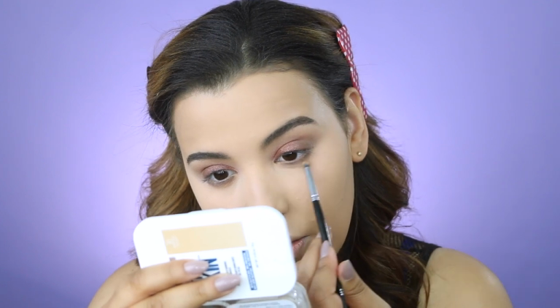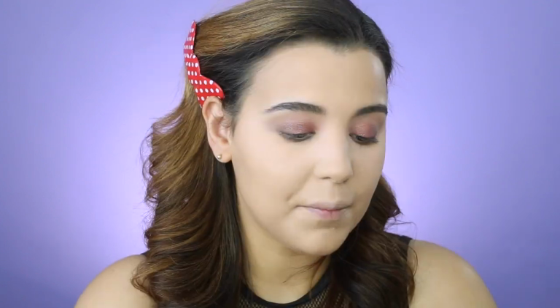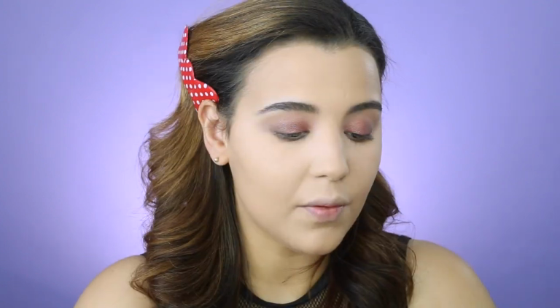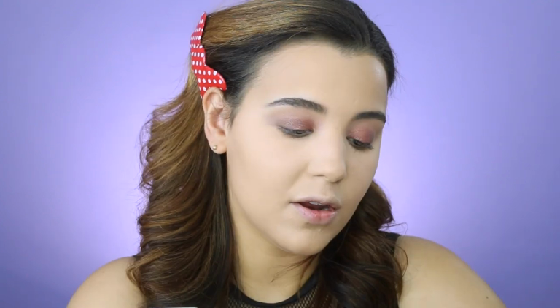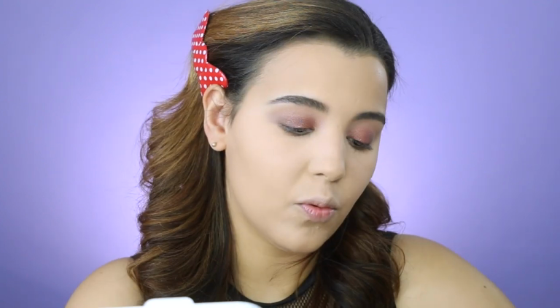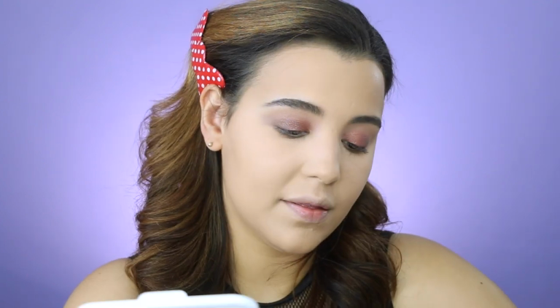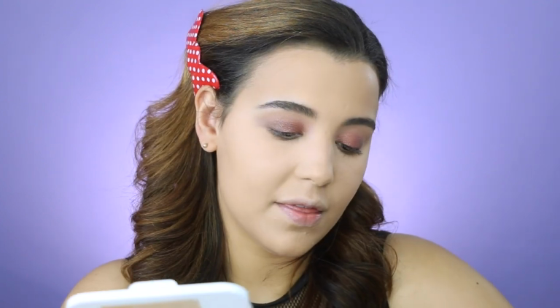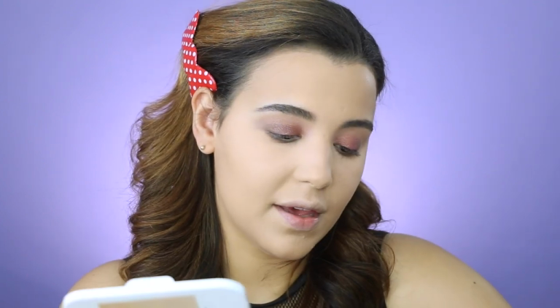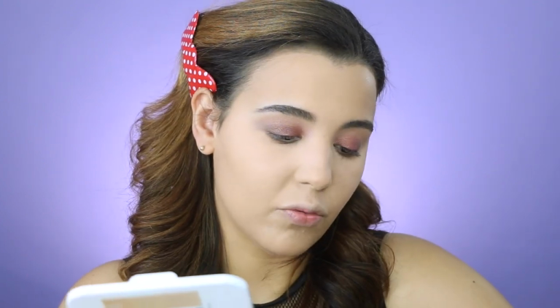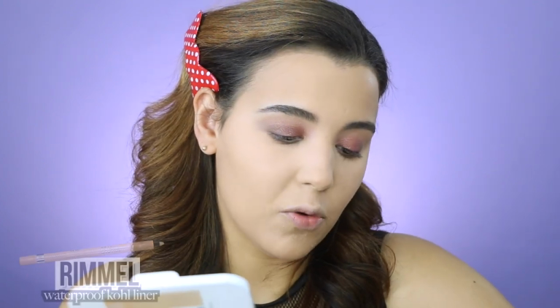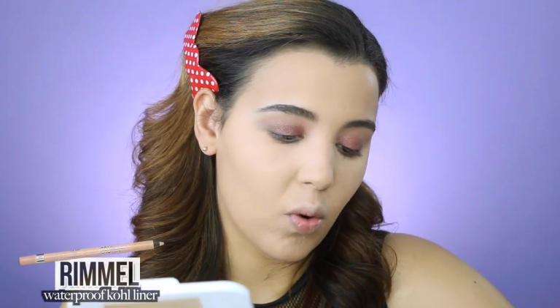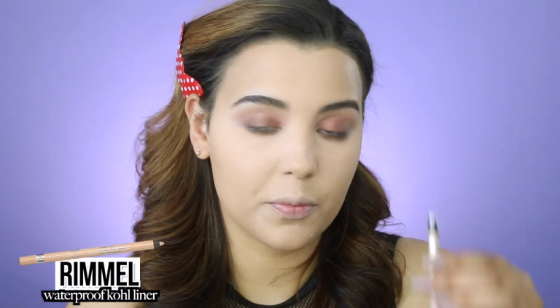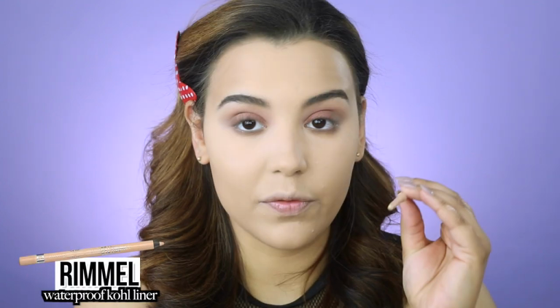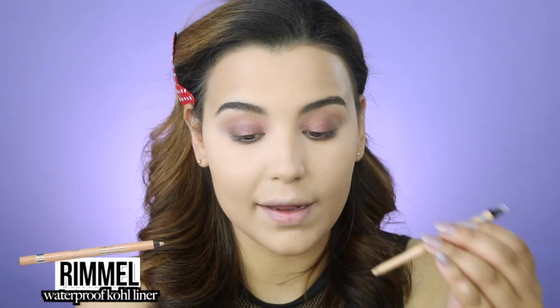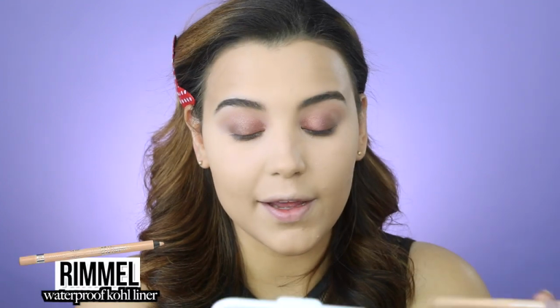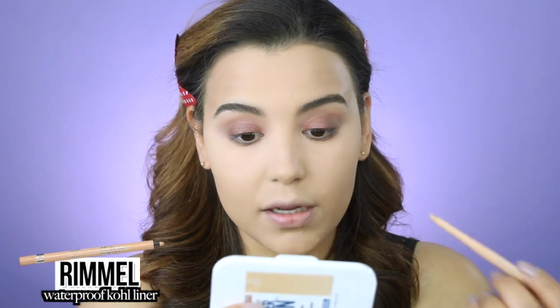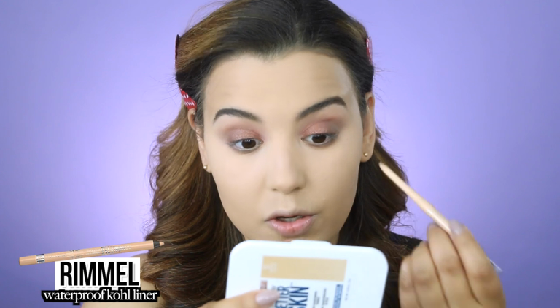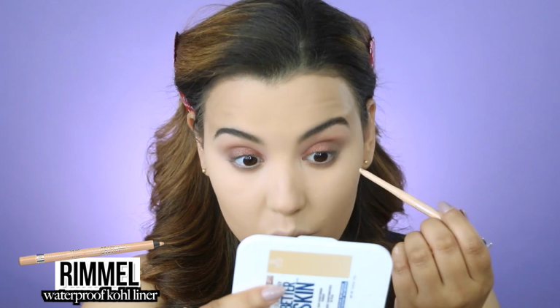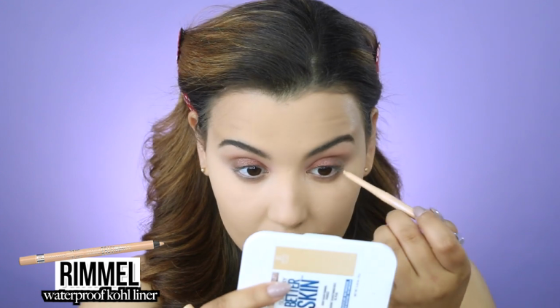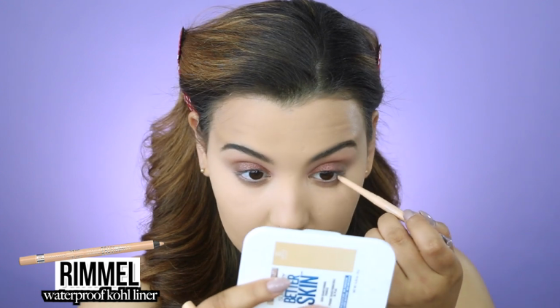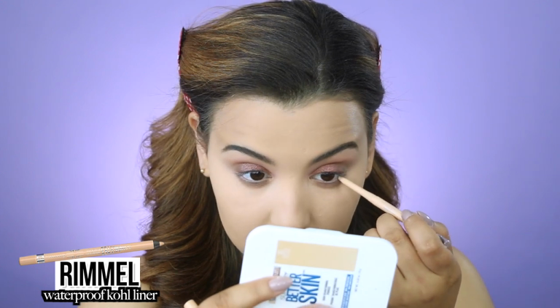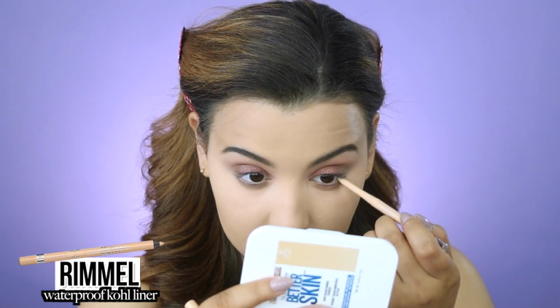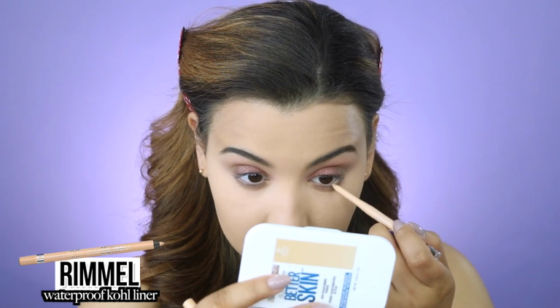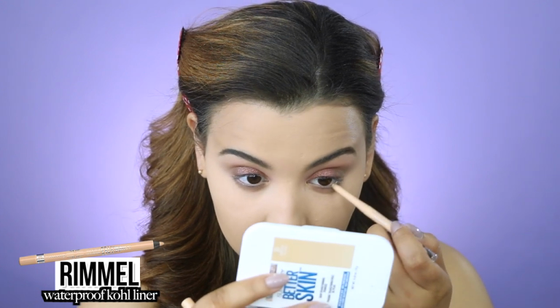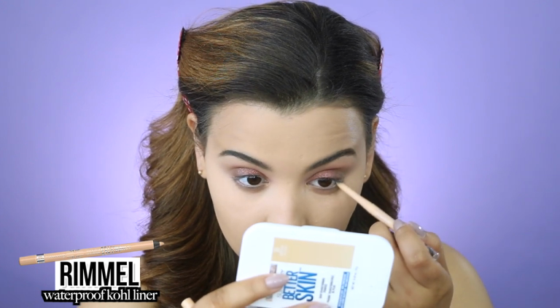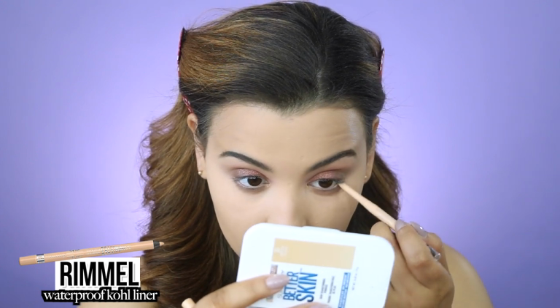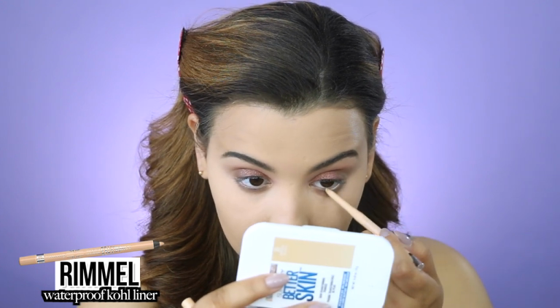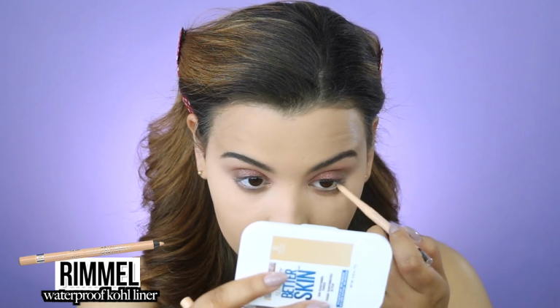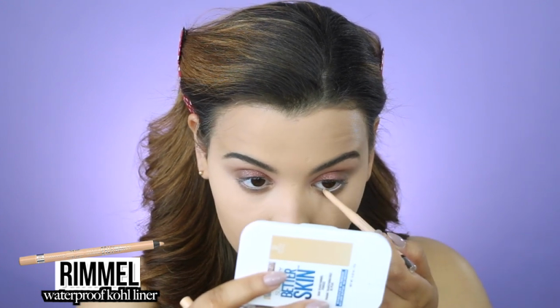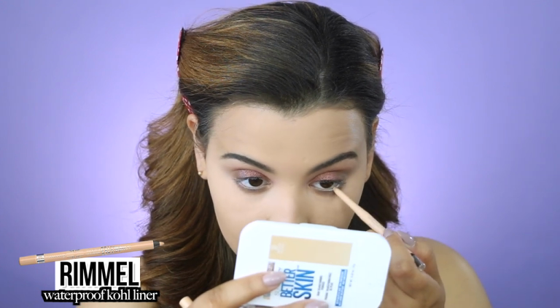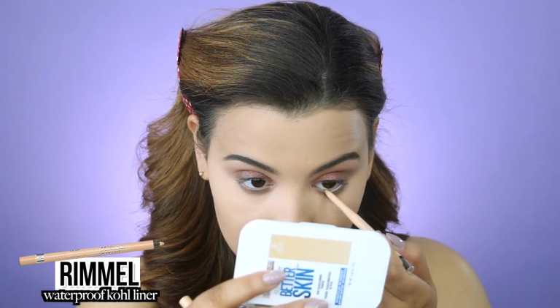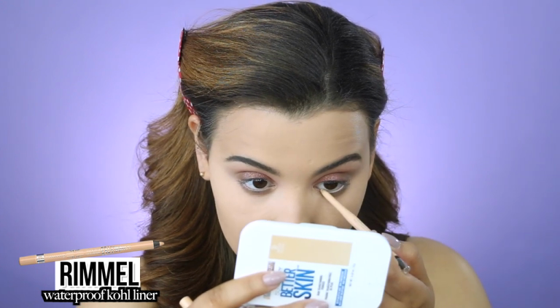I'm going in with the Rimmel Waterproof Eye Definer in Nude to line my very lower lash line.